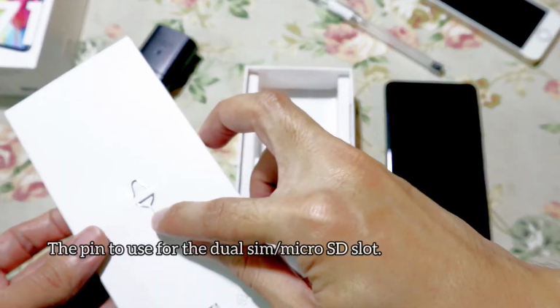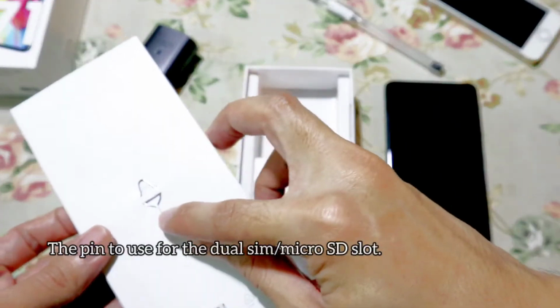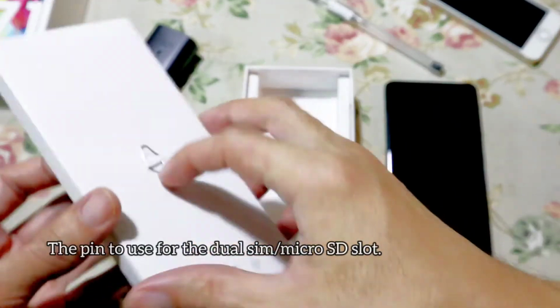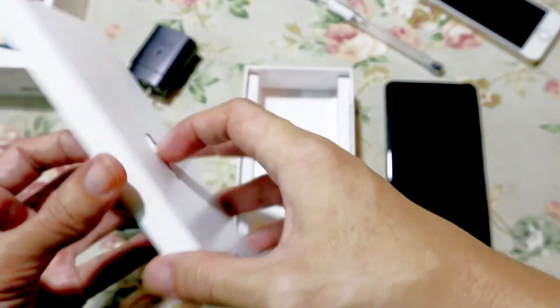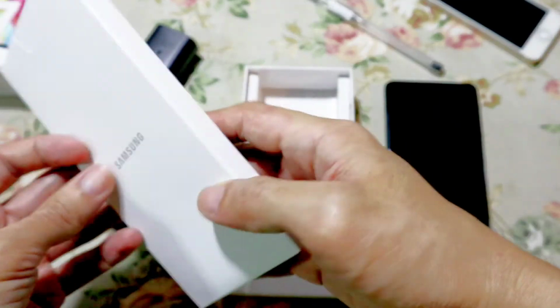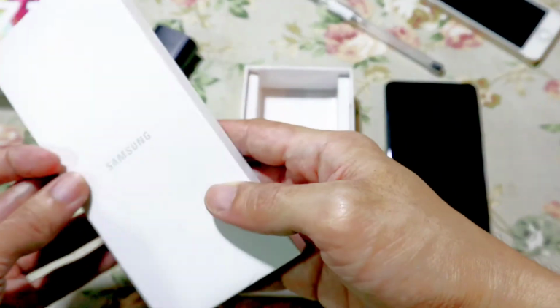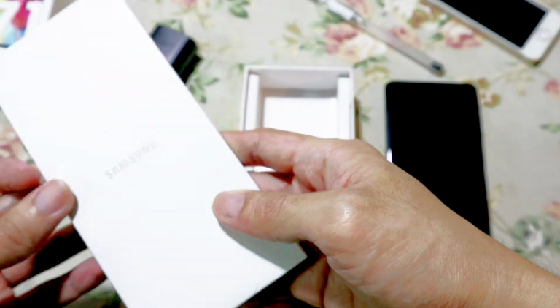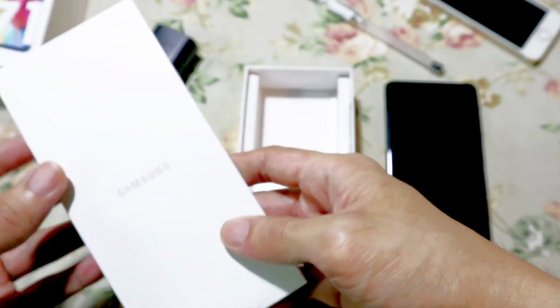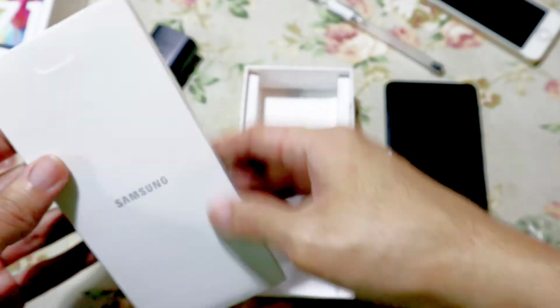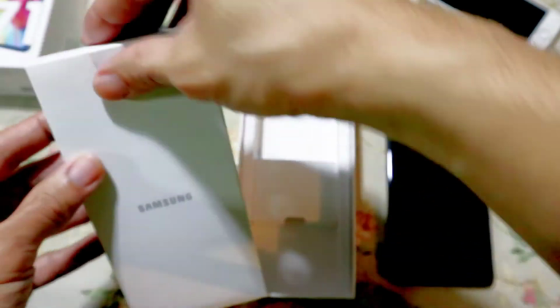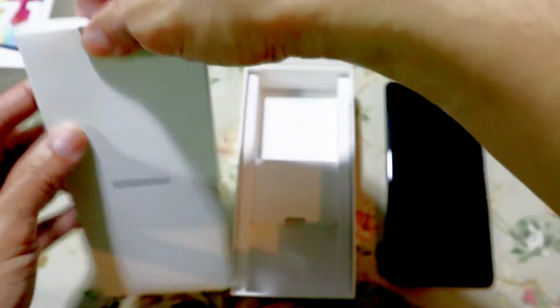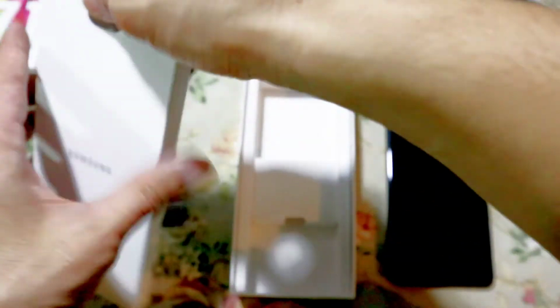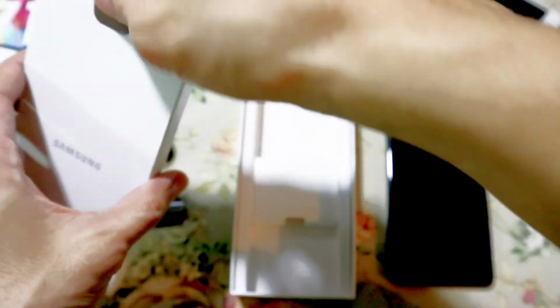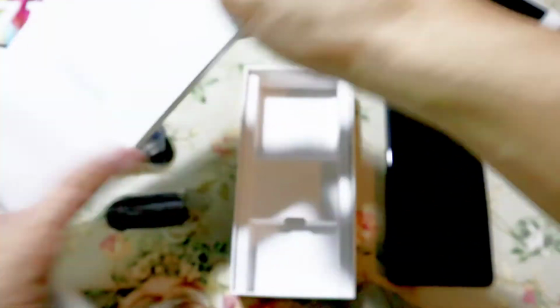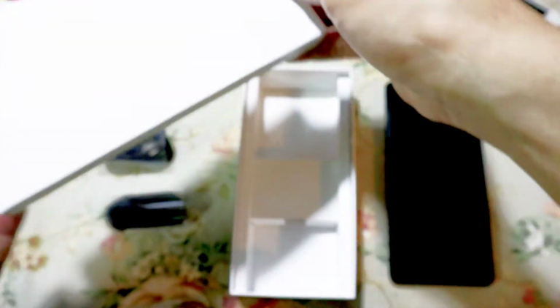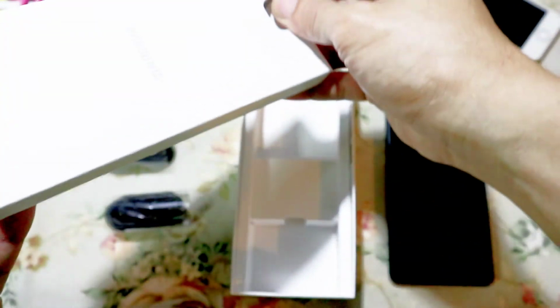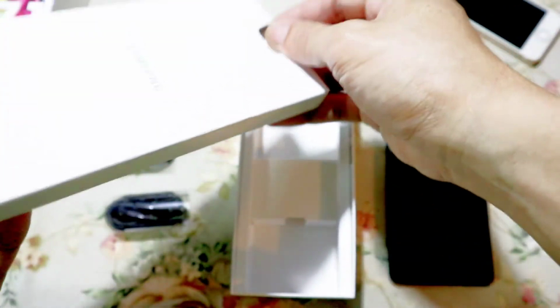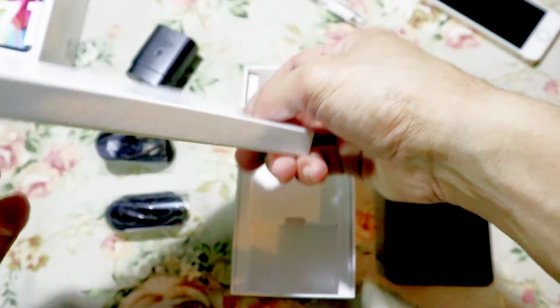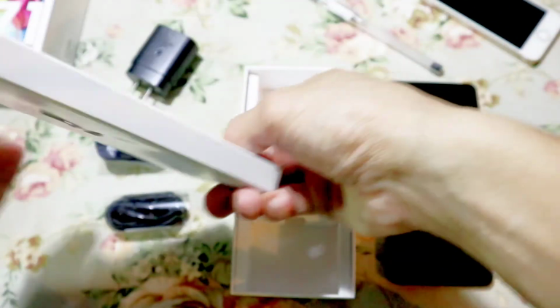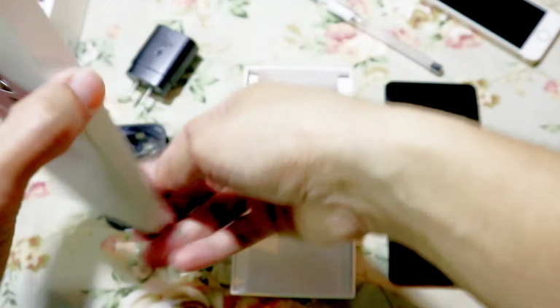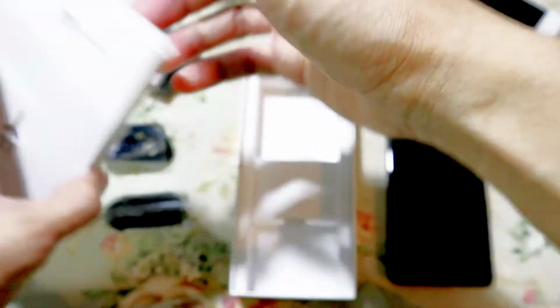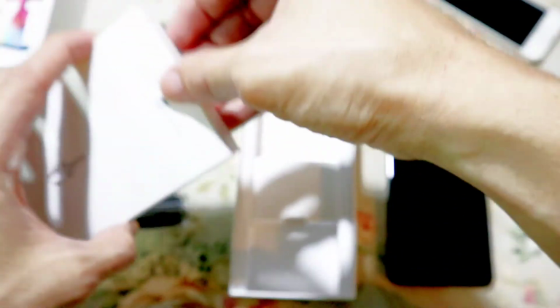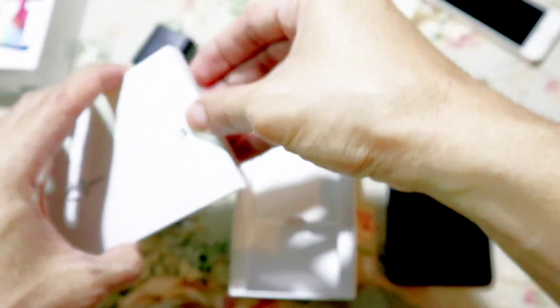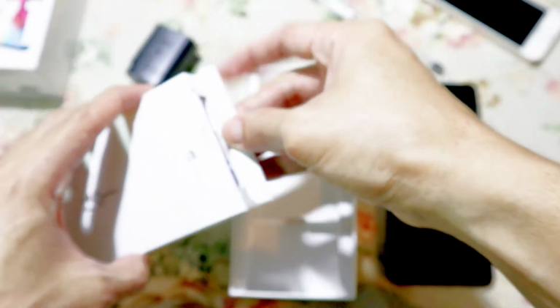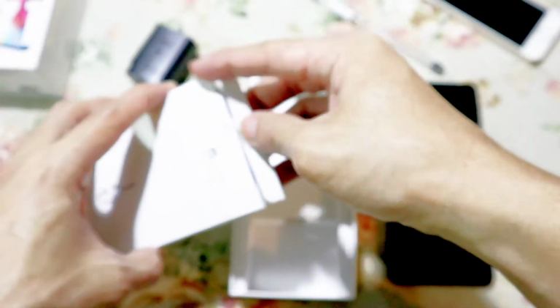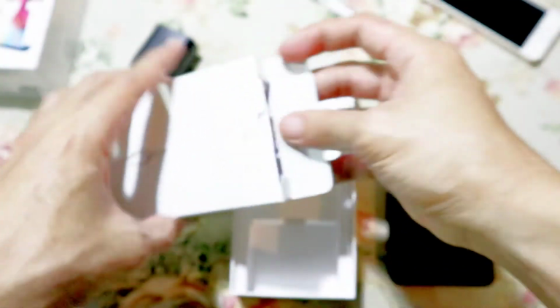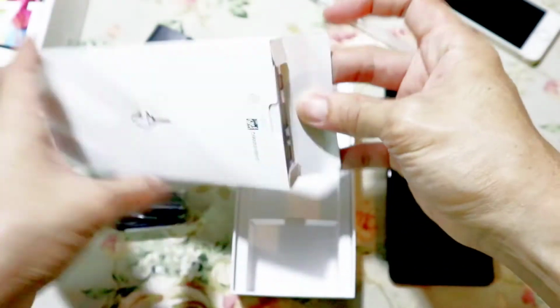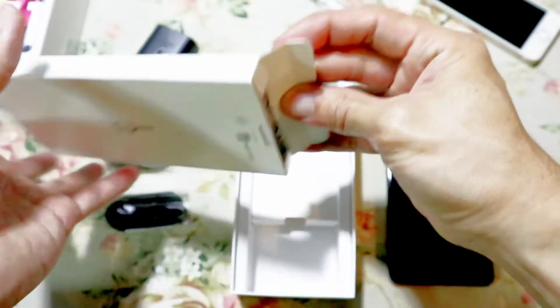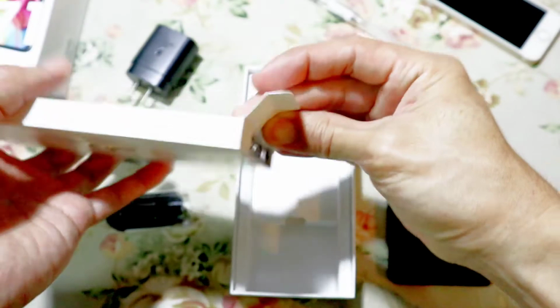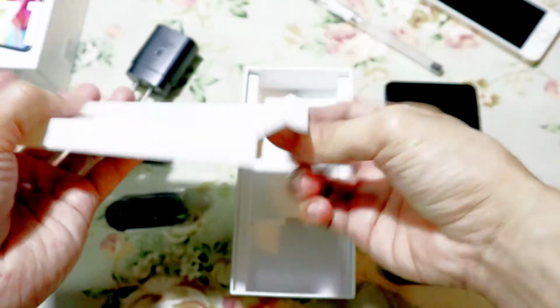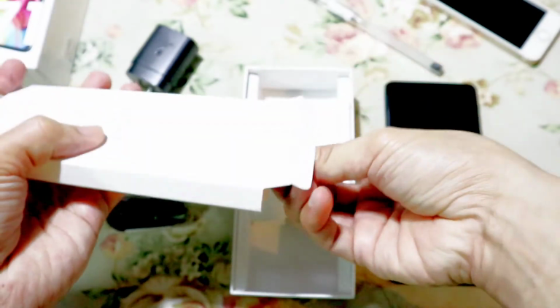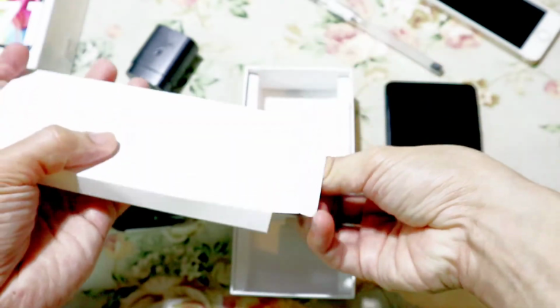So, let's go back to the four things that I liked the most for the Samsung Galaxy A71.